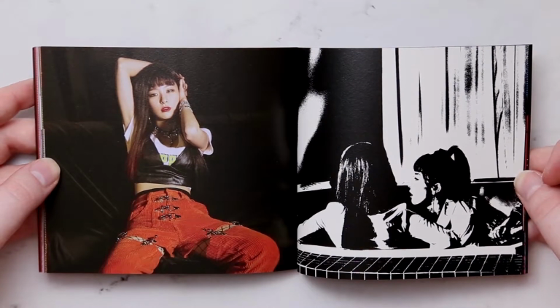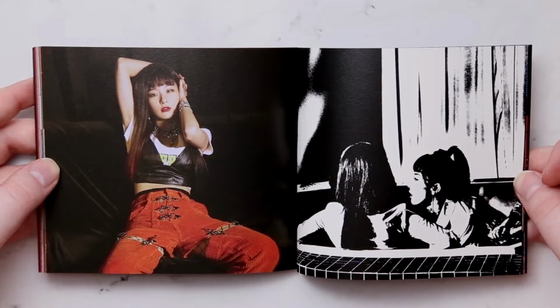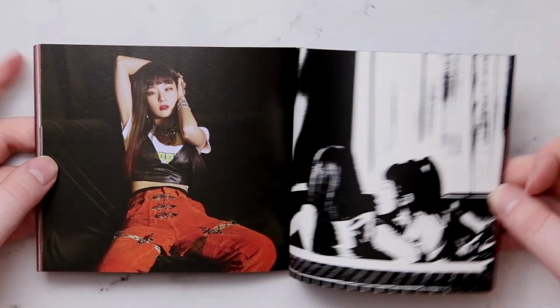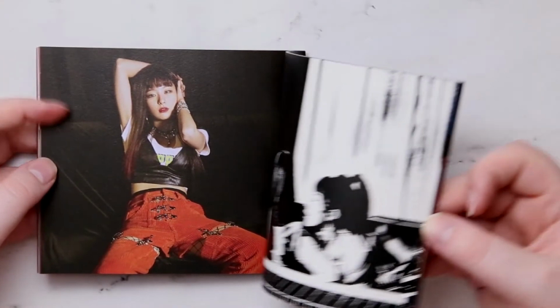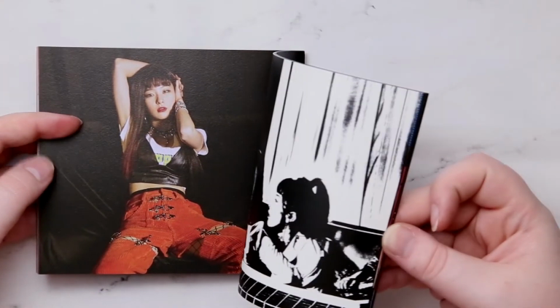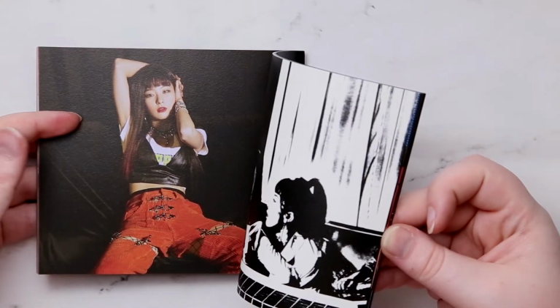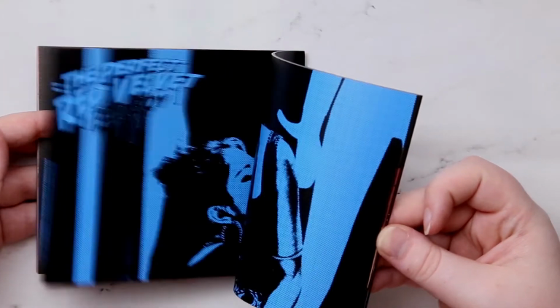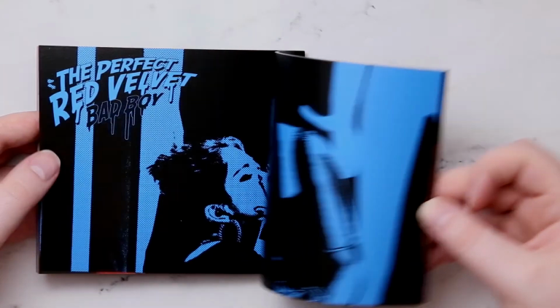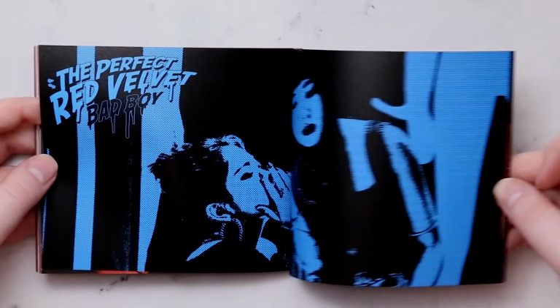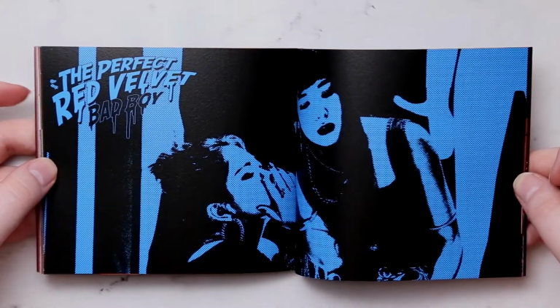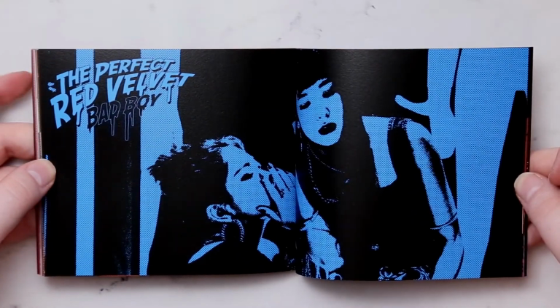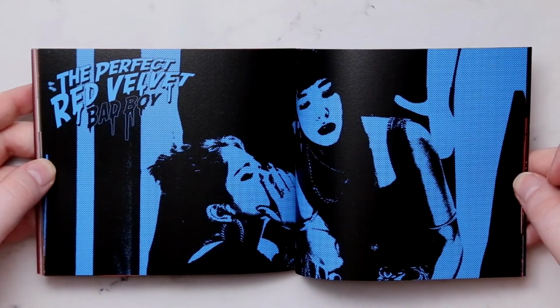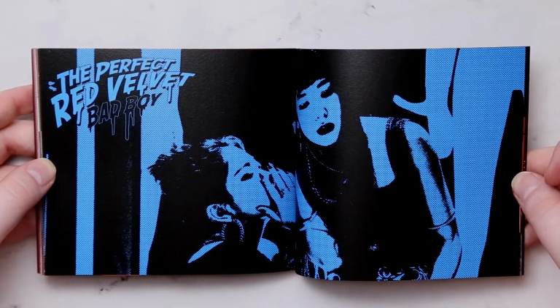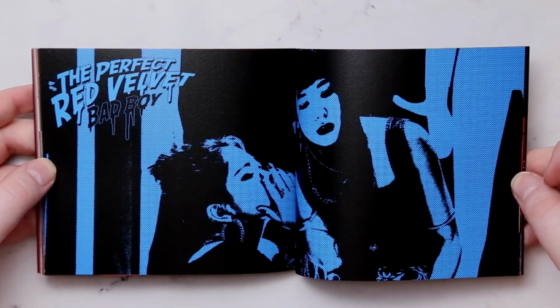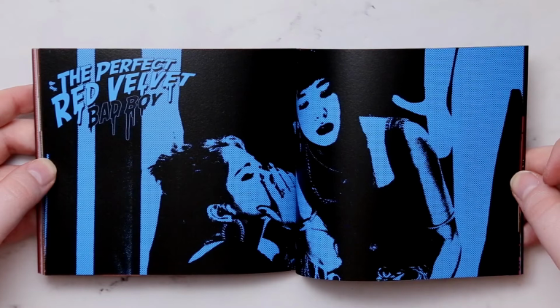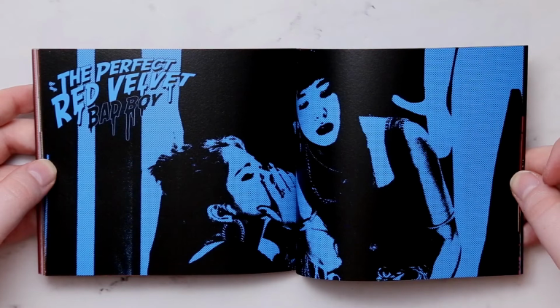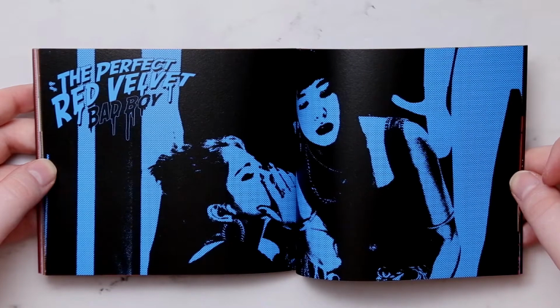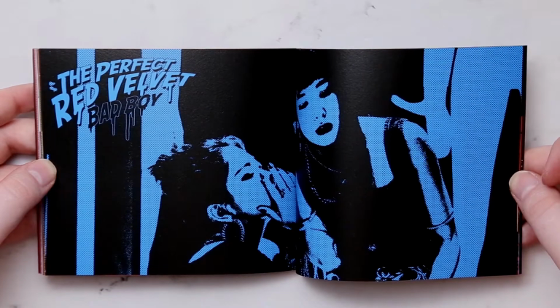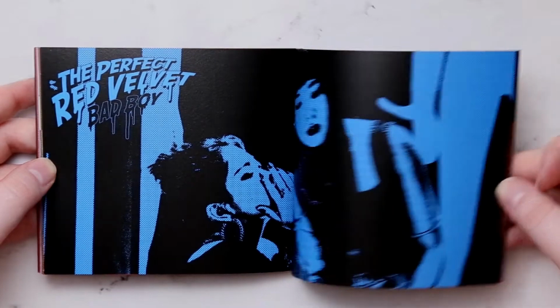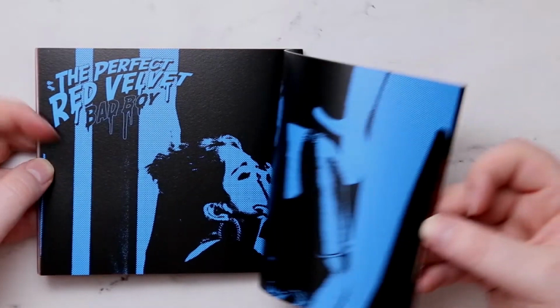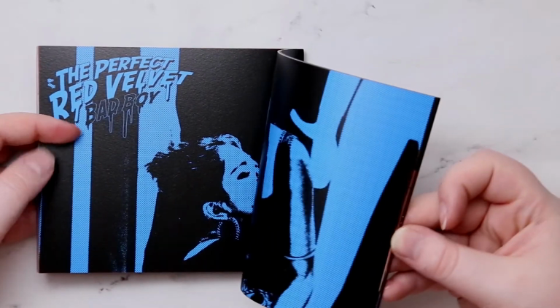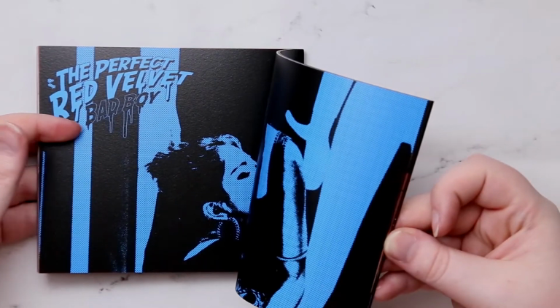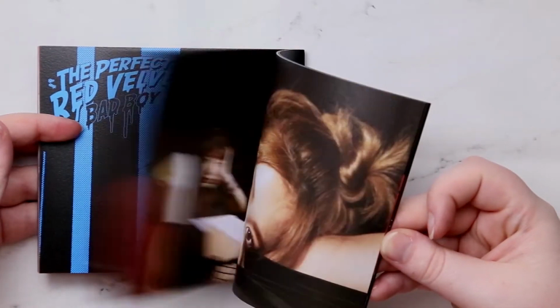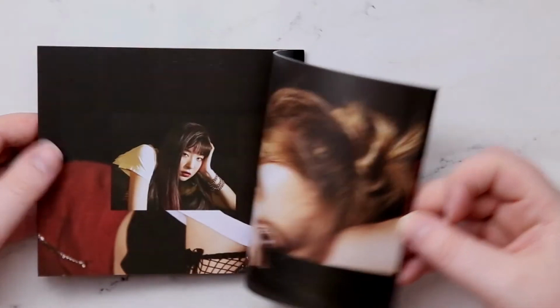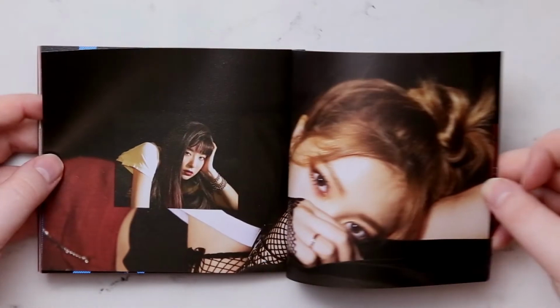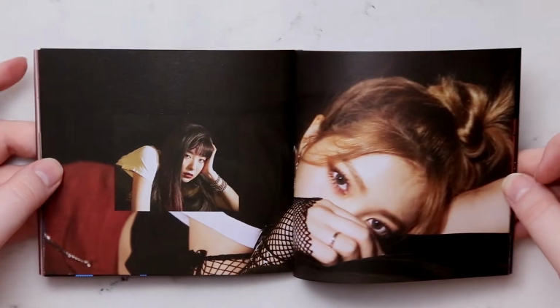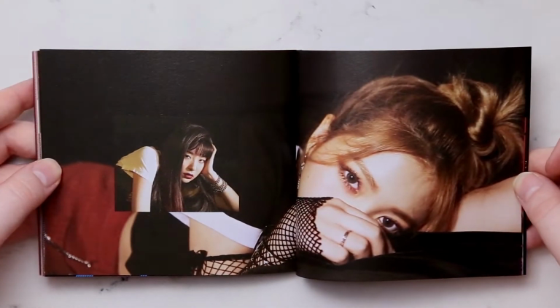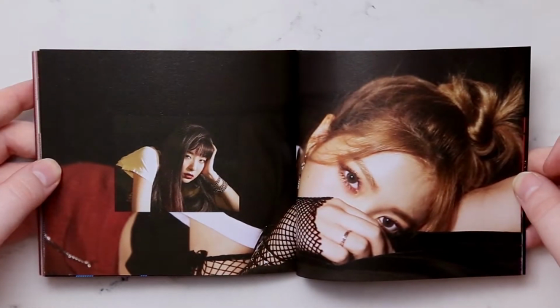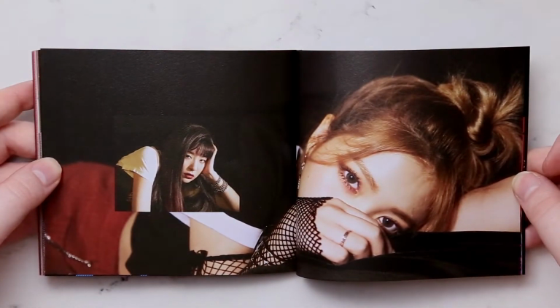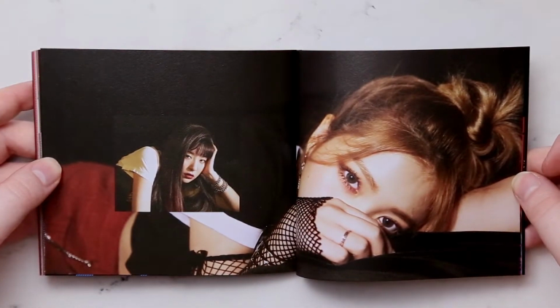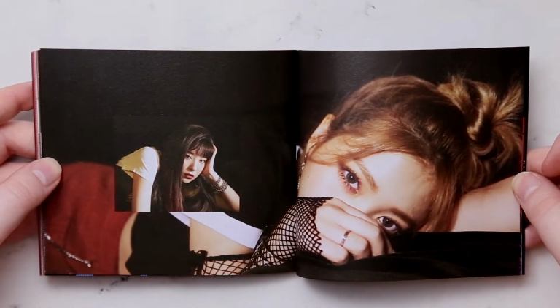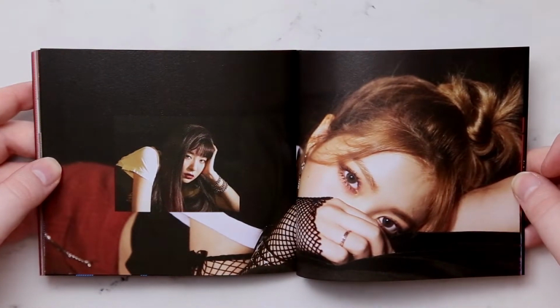I was kind of hoping they'd have a little bit from the music video, because I thought the coloring and the tone of the music video was really nice.